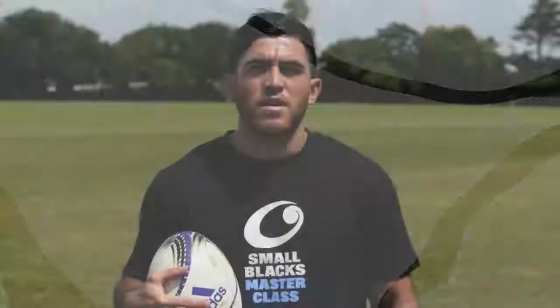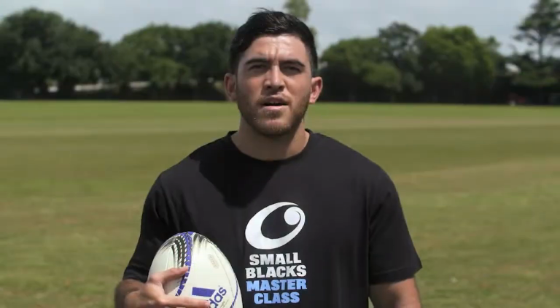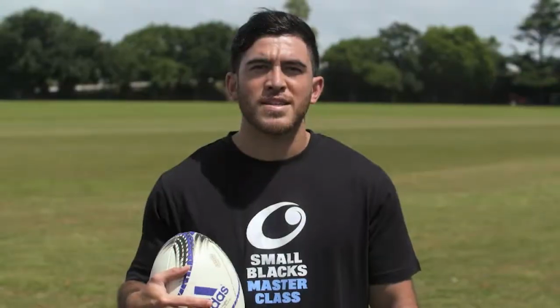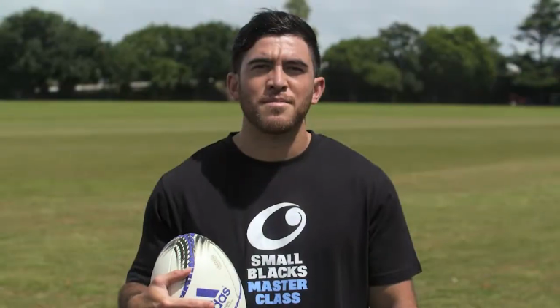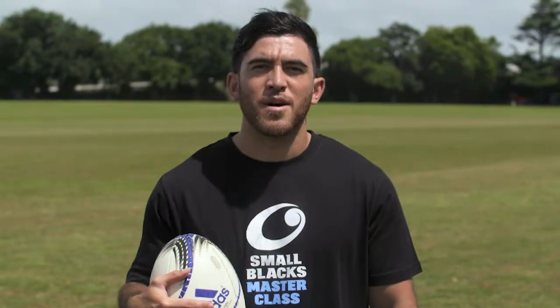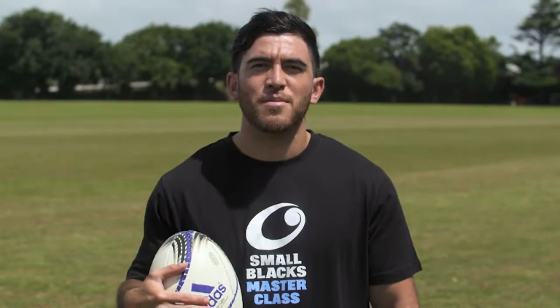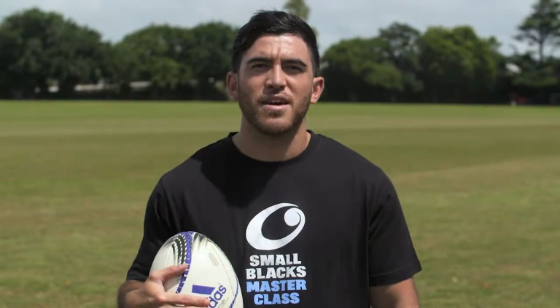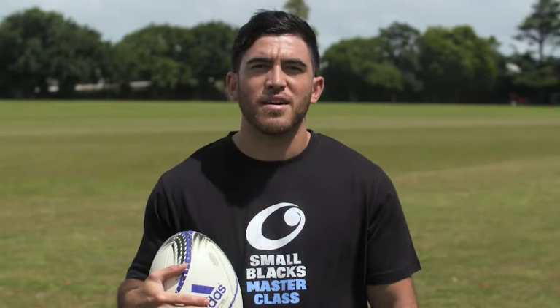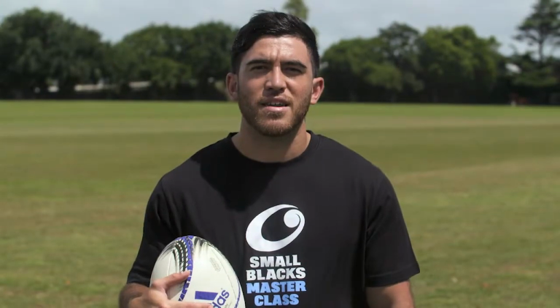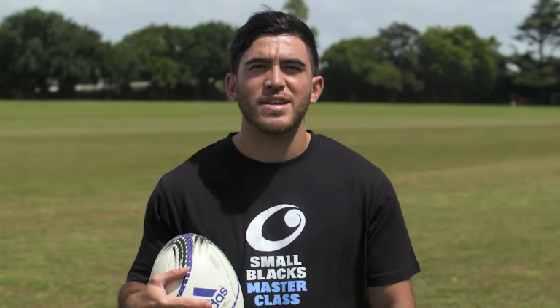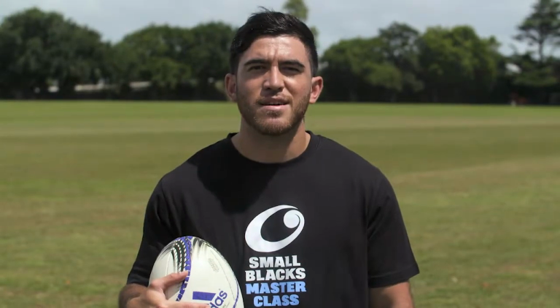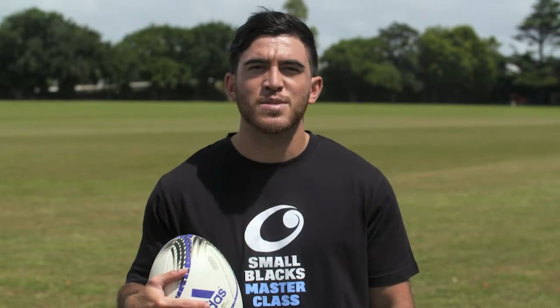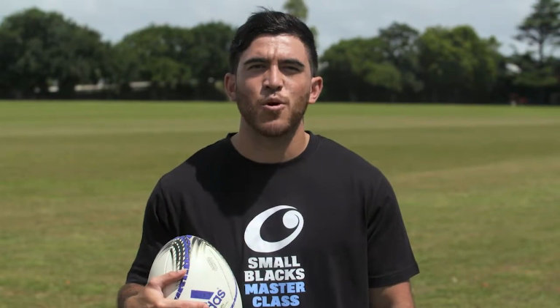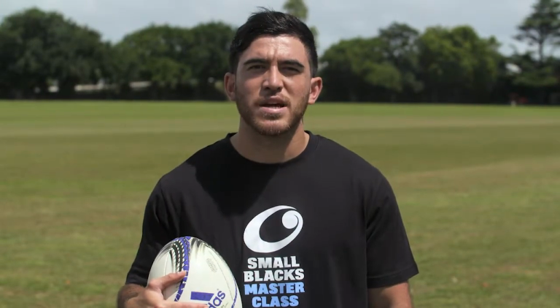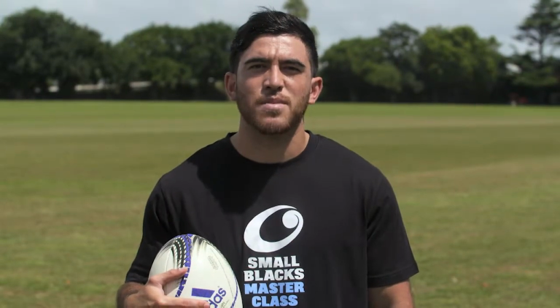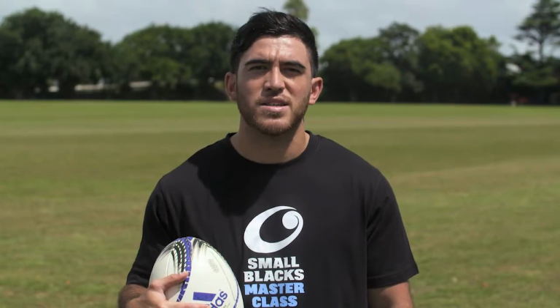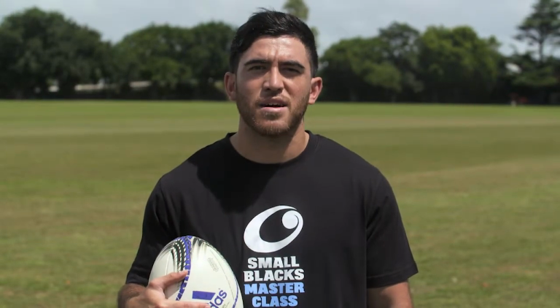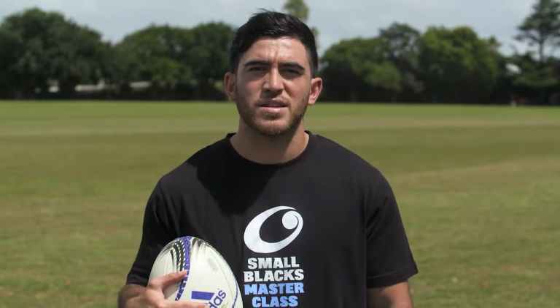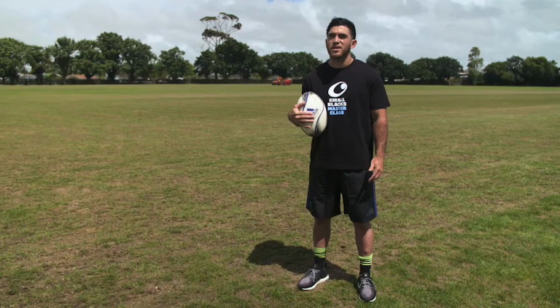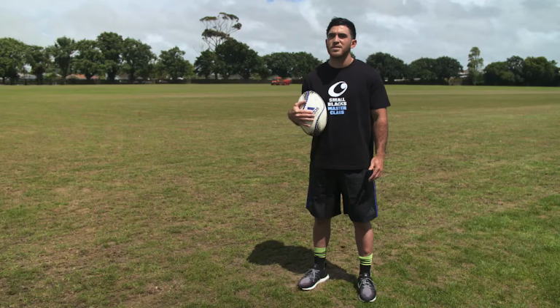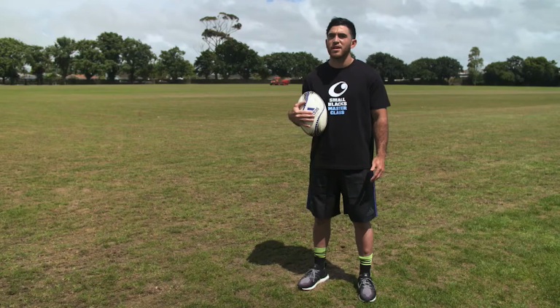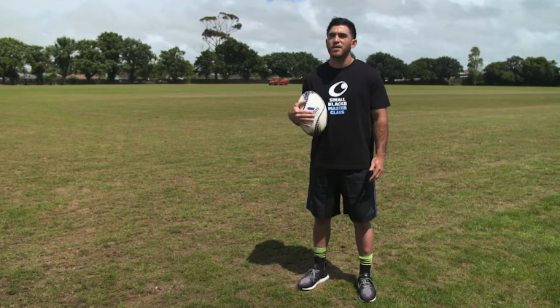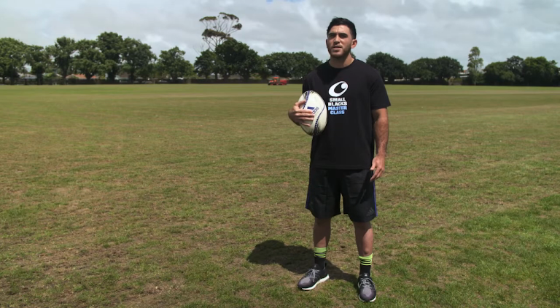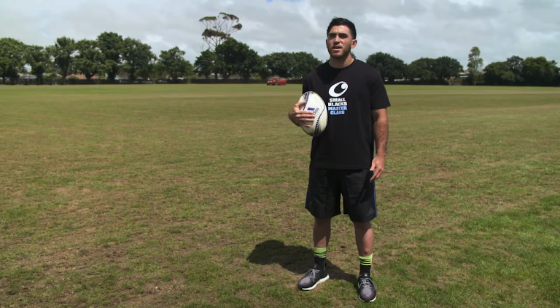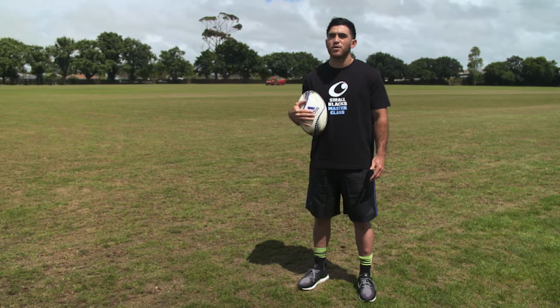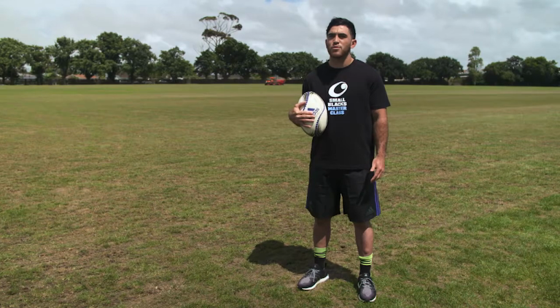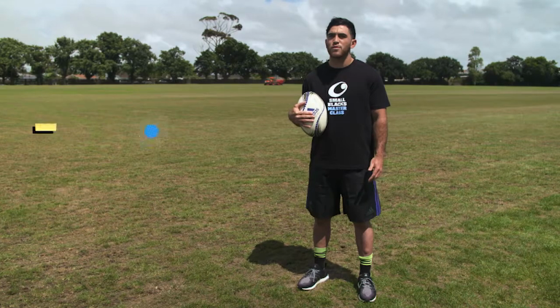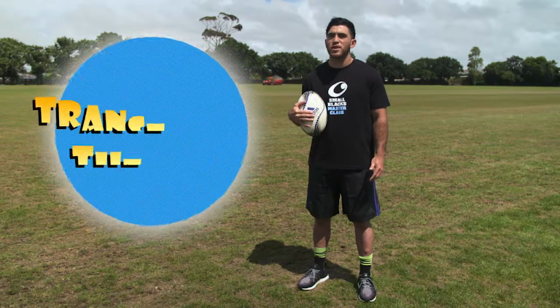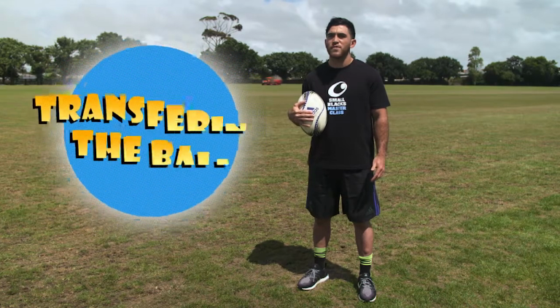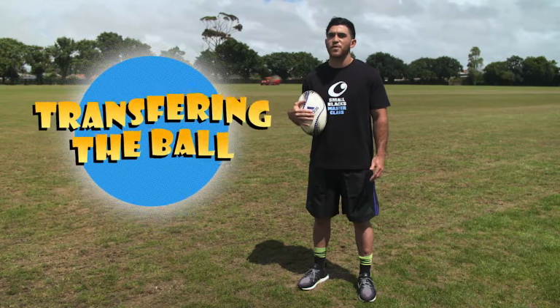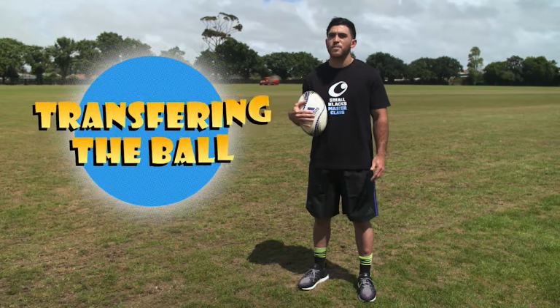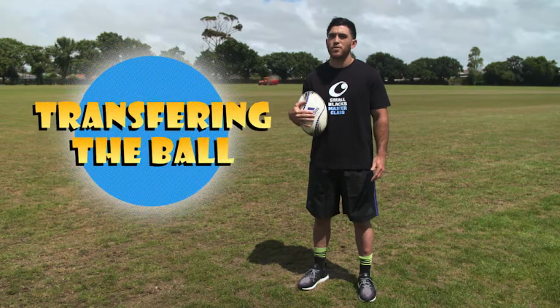Hi team, I'm Nehe, and here's another Small Blacks Masterclass. Today I'm going to take you through transferring the ball.